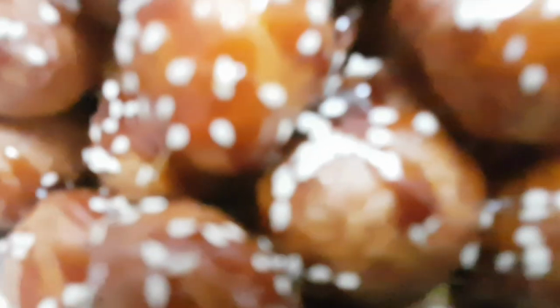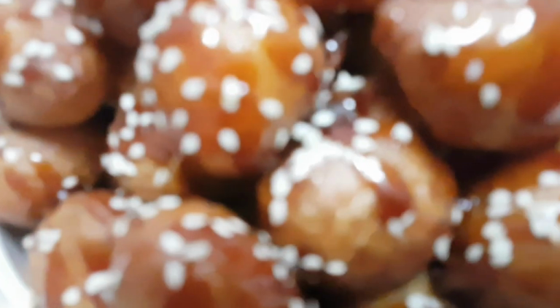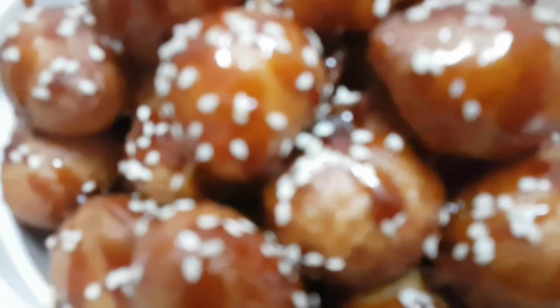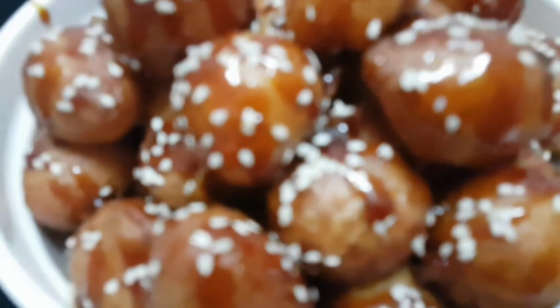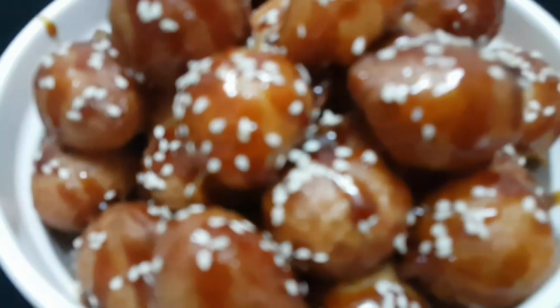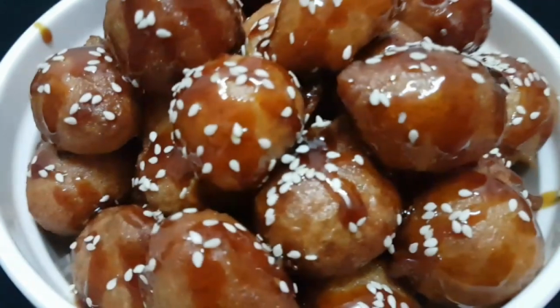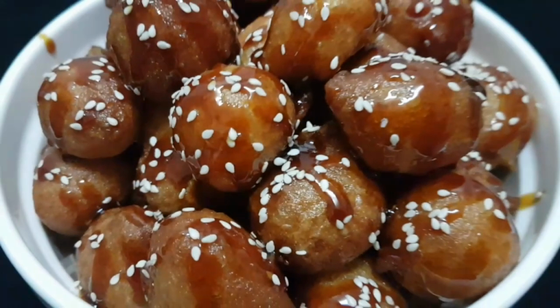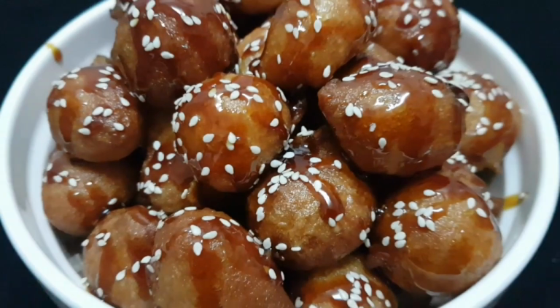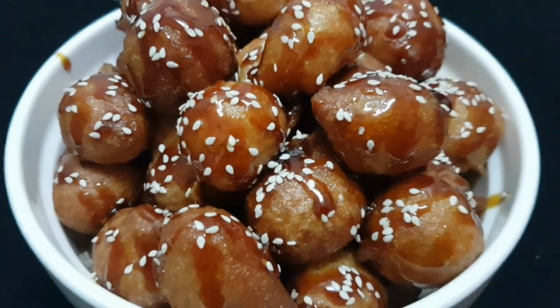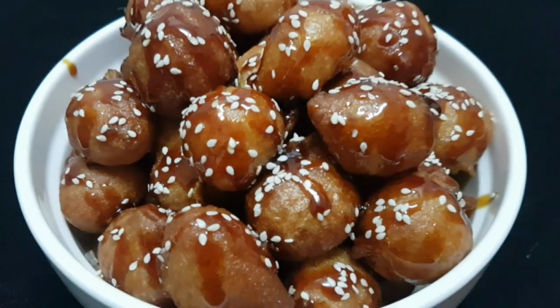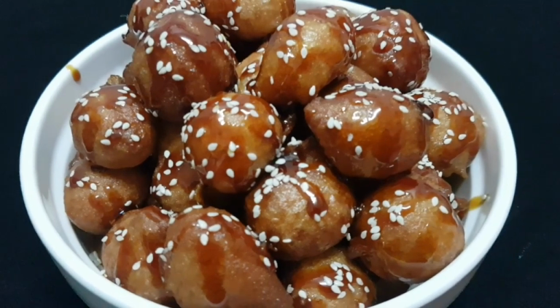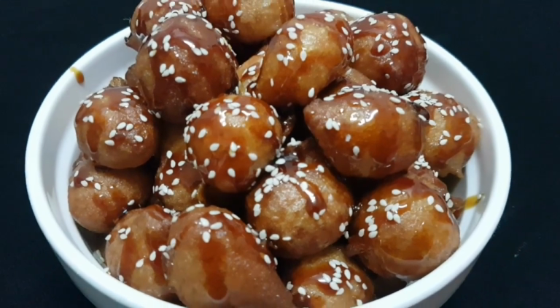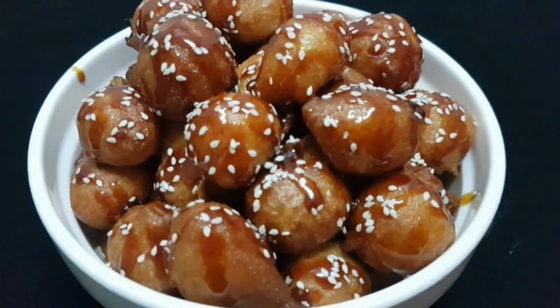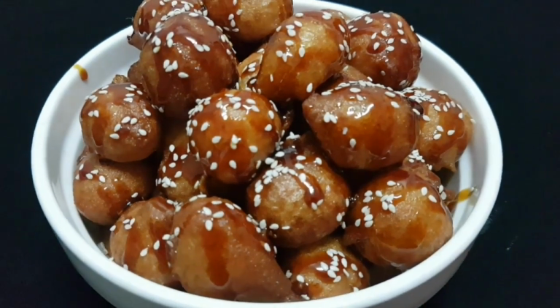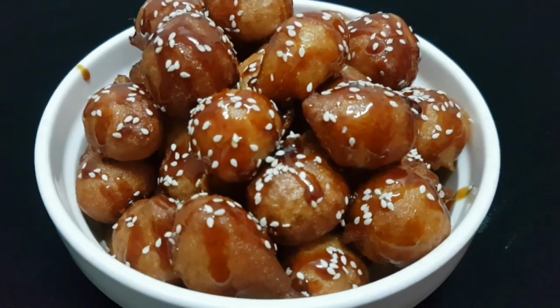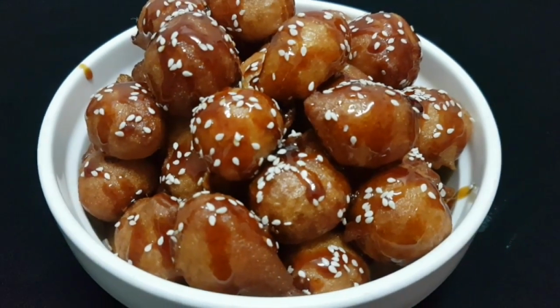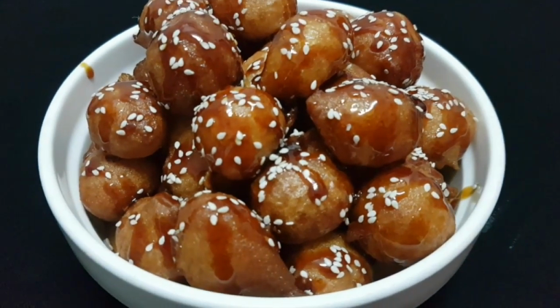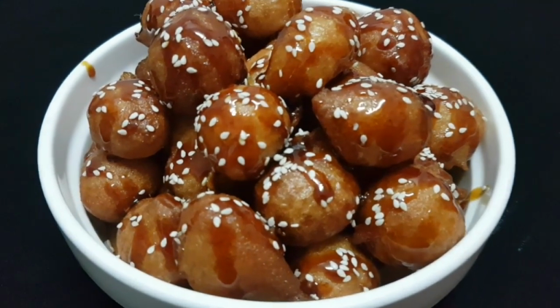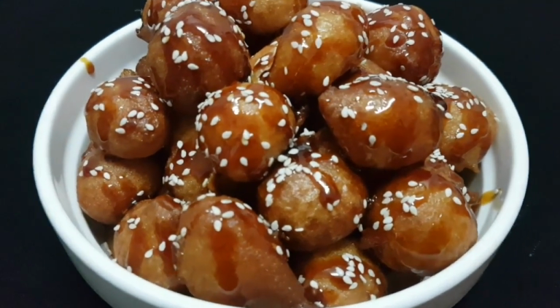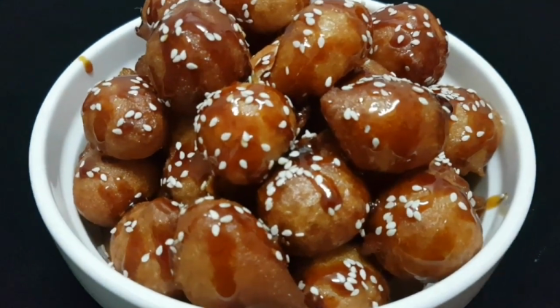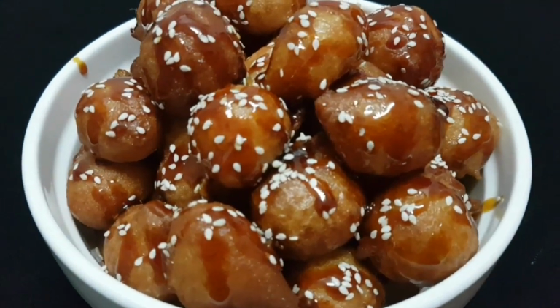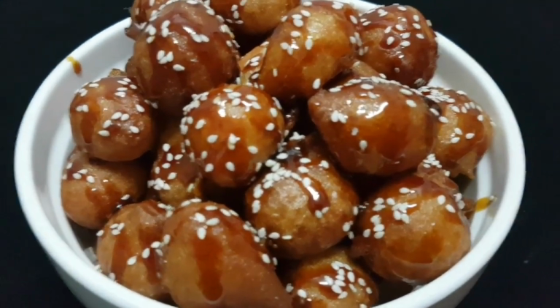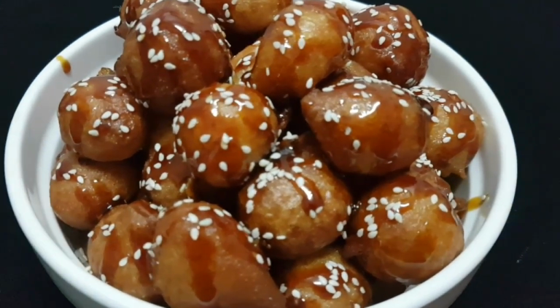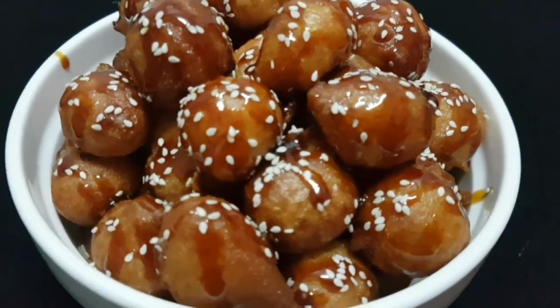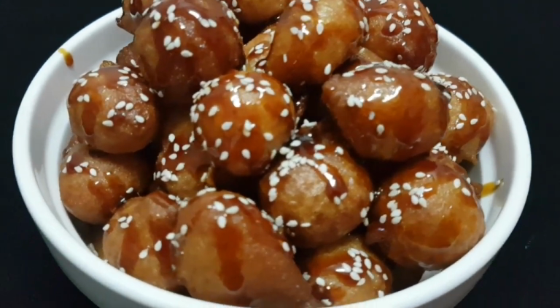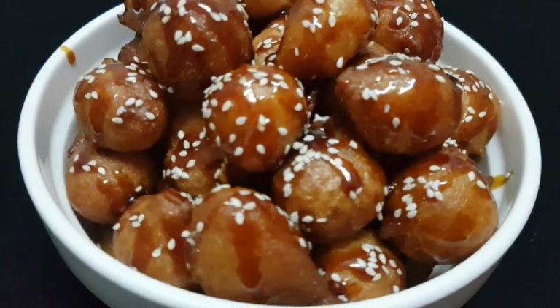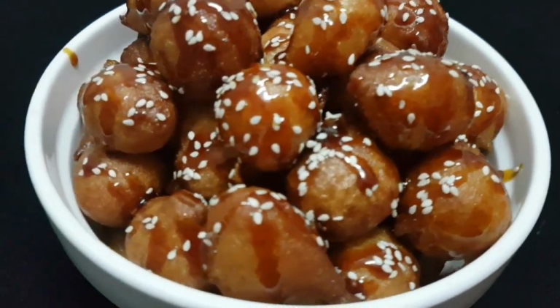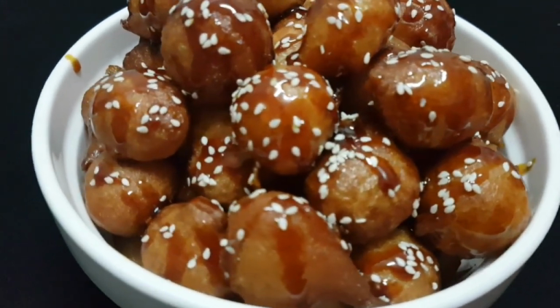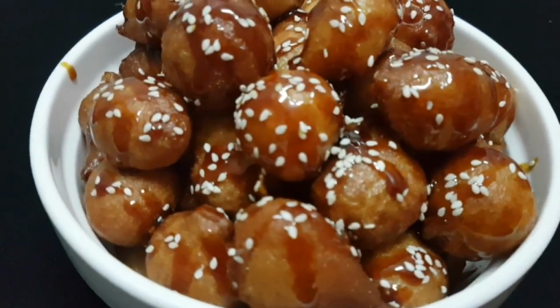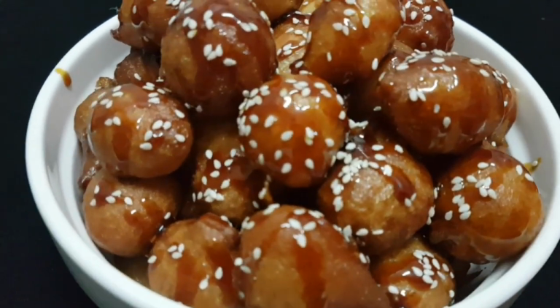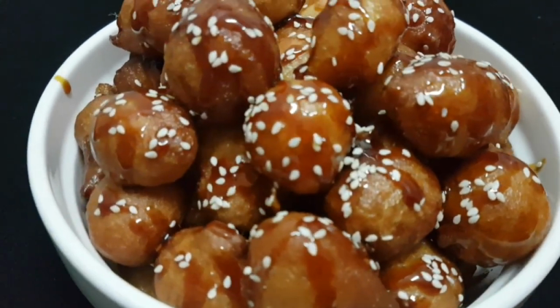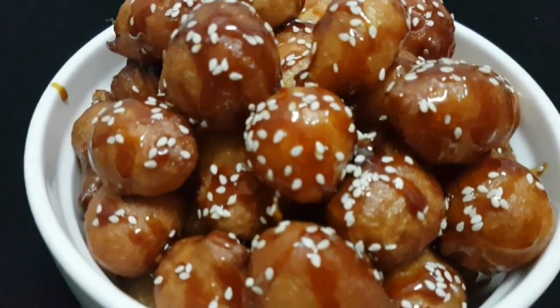Hi guys! Welcome back to my channel. This is an Arabic sweet ingredient.